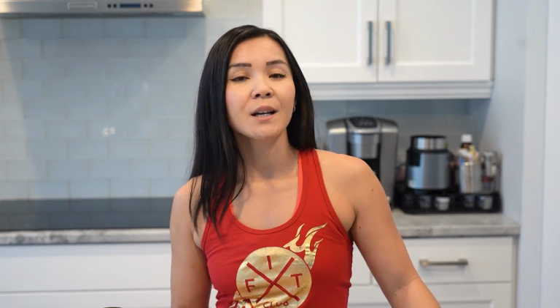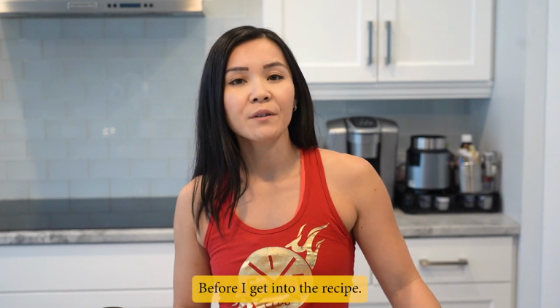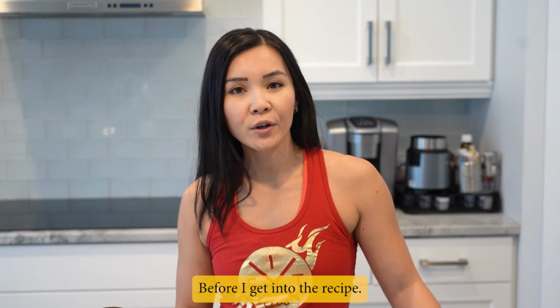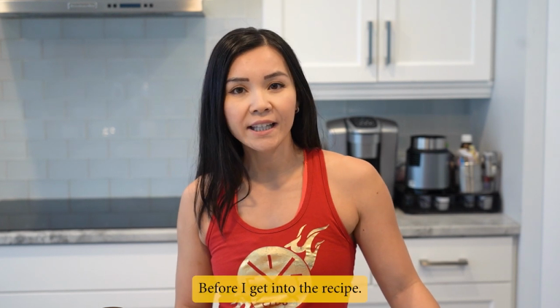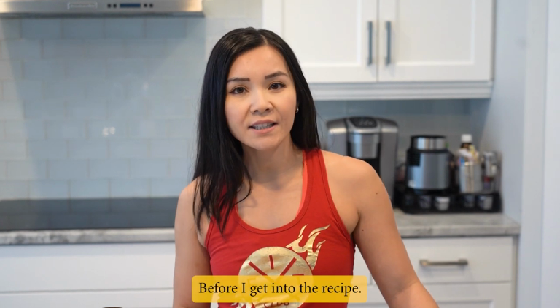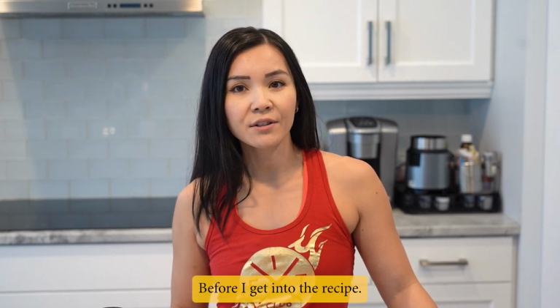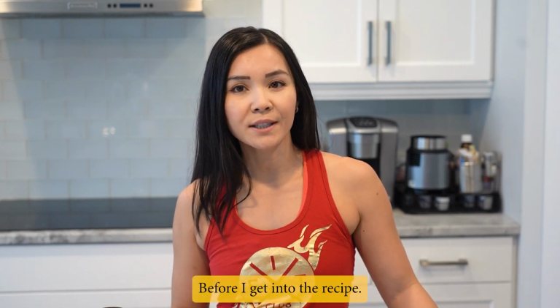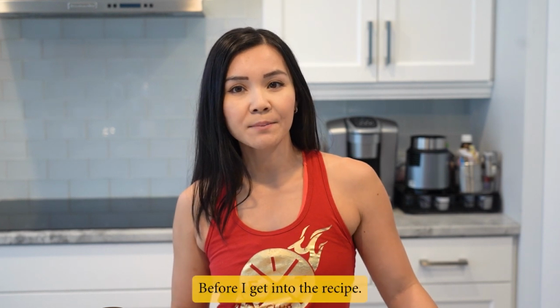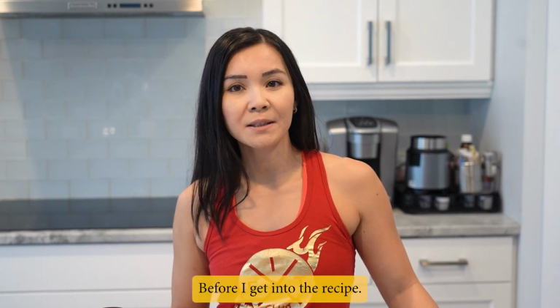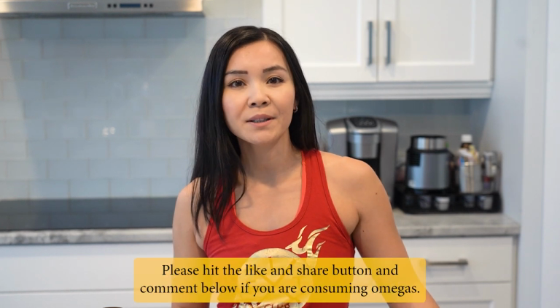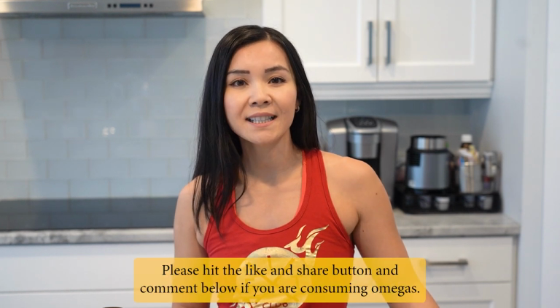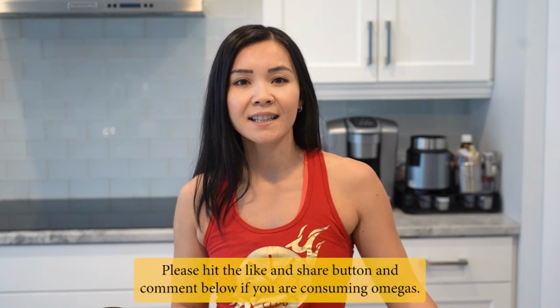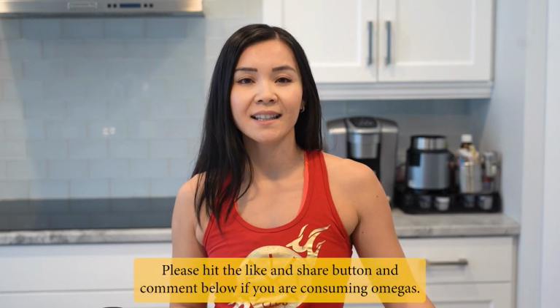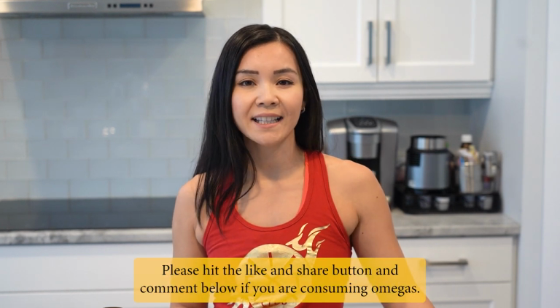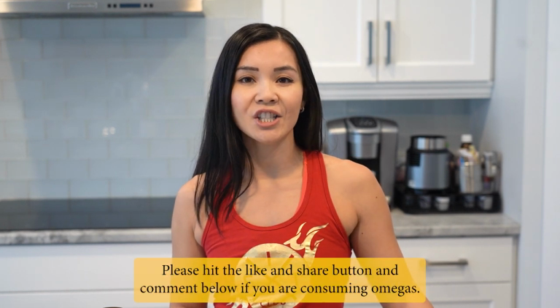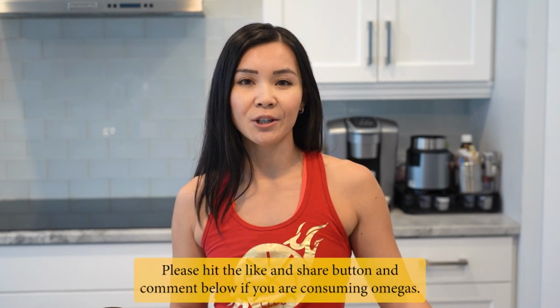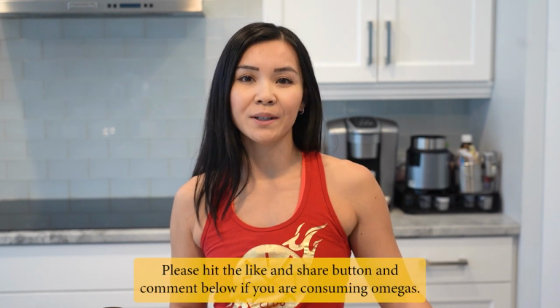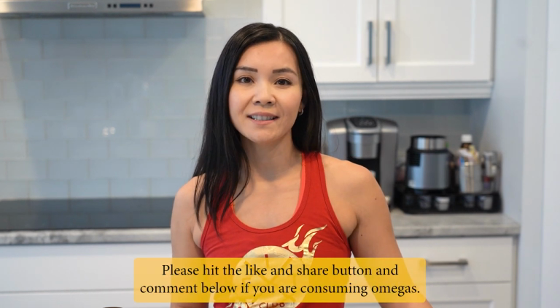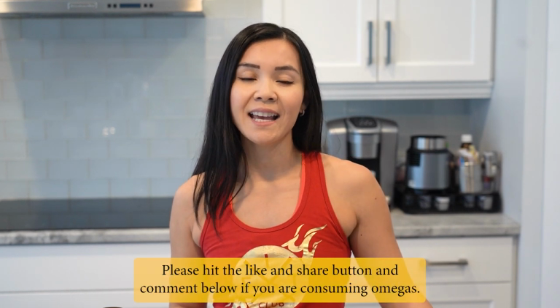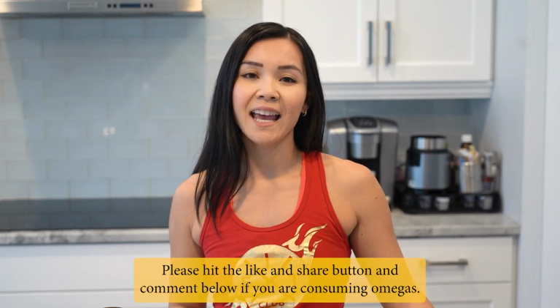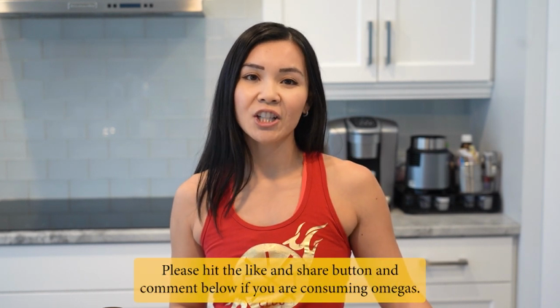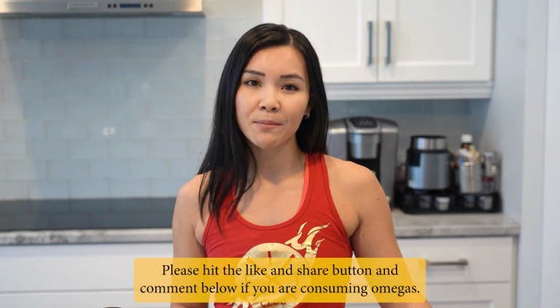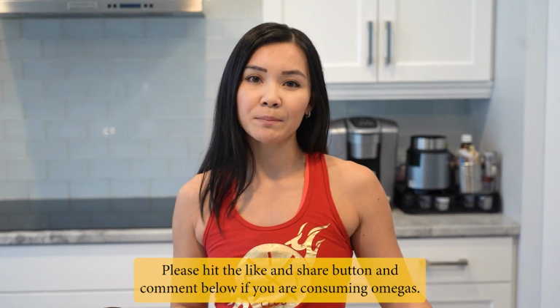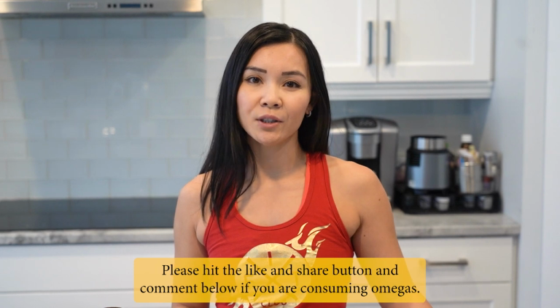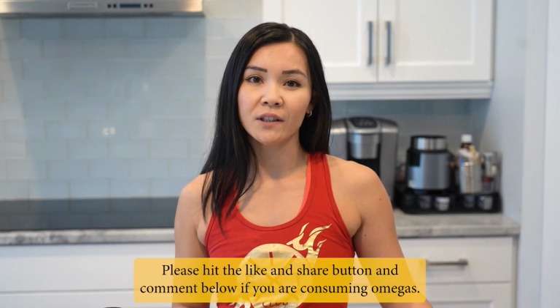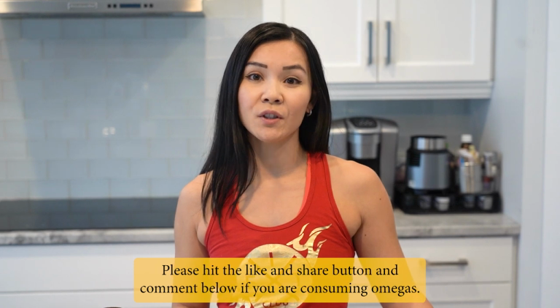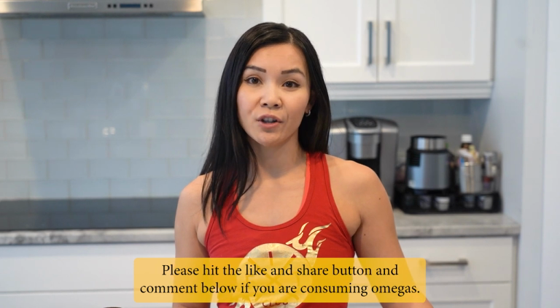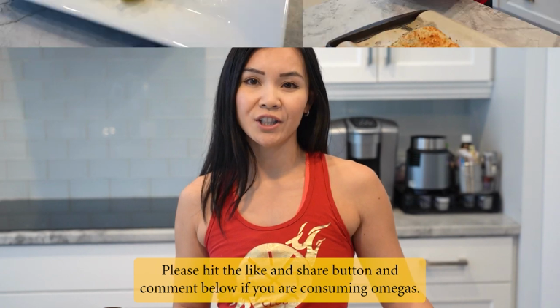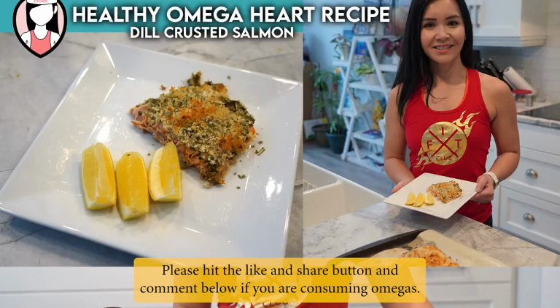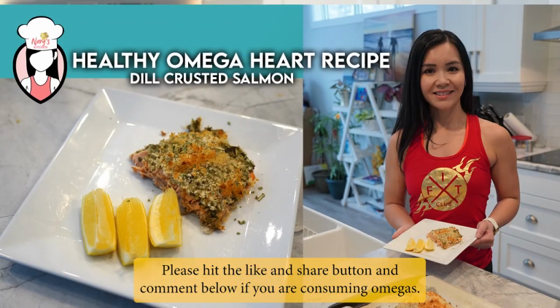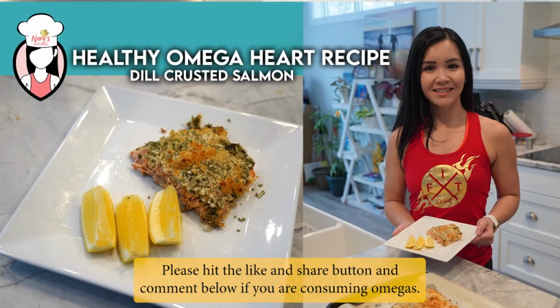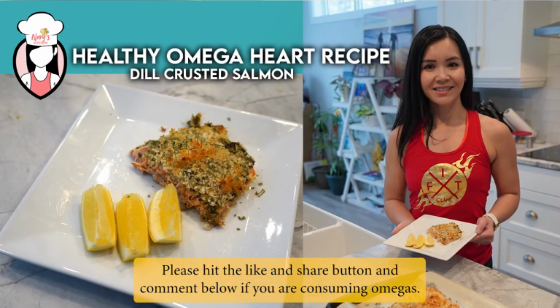Before I get into the recipe, please hit the like and share button and comment below if you are consuming omegas.